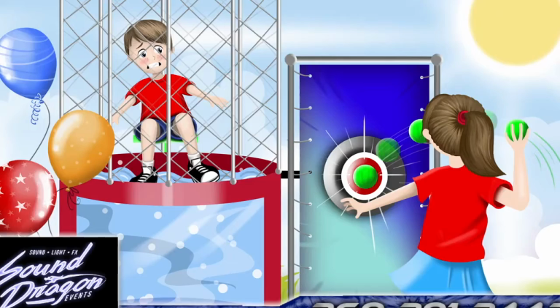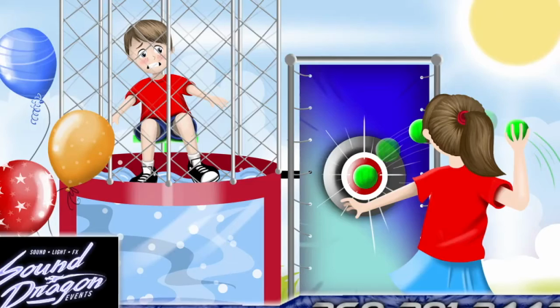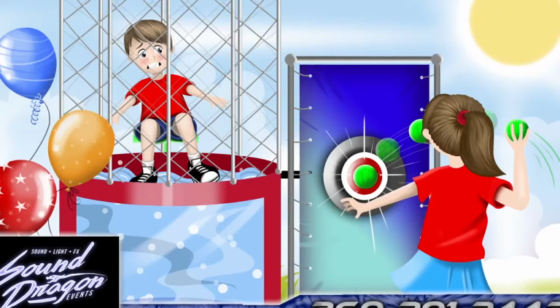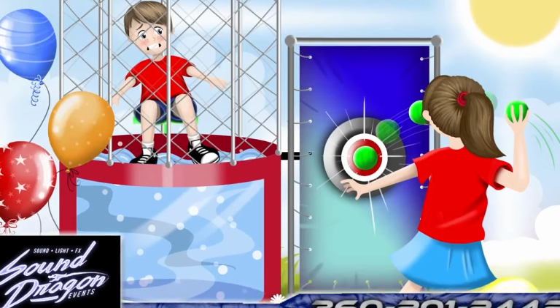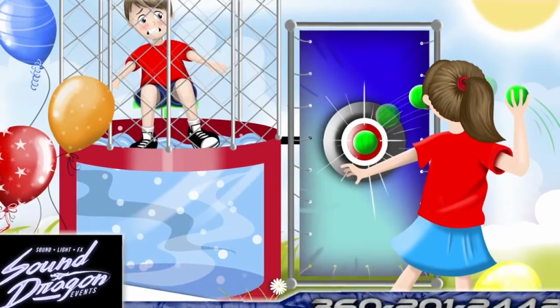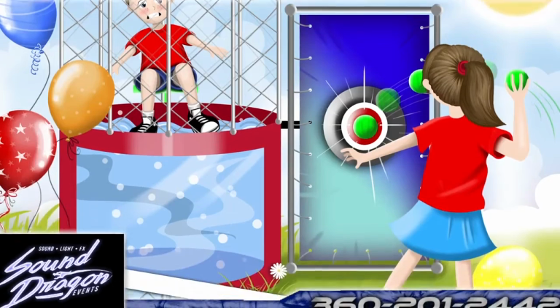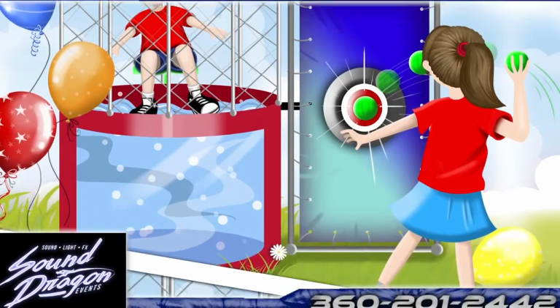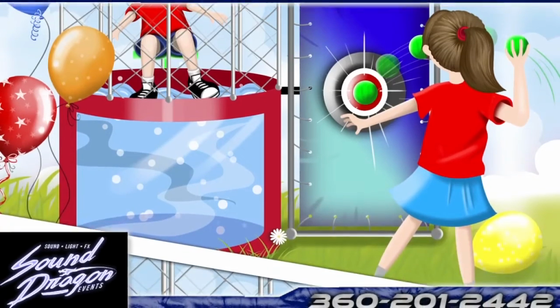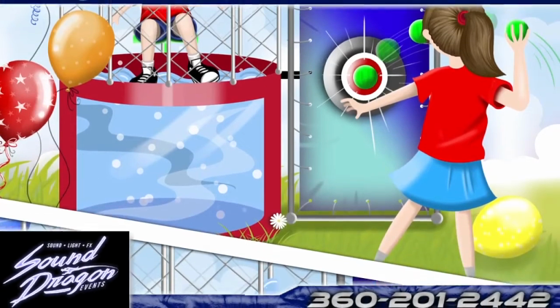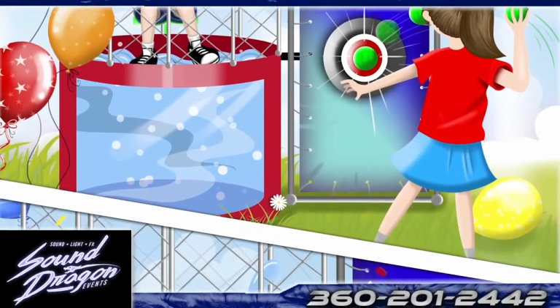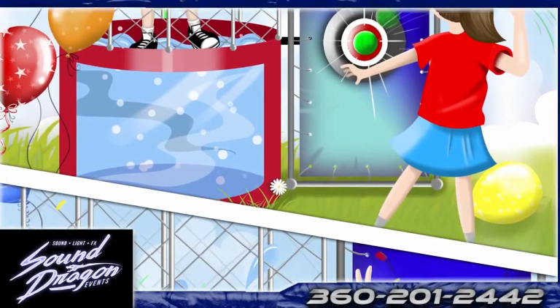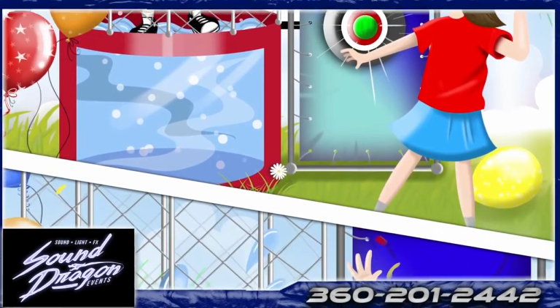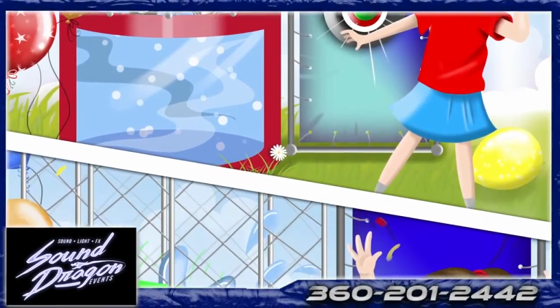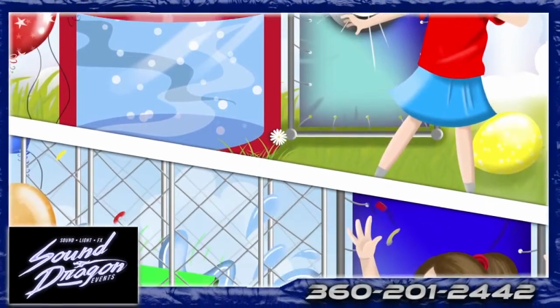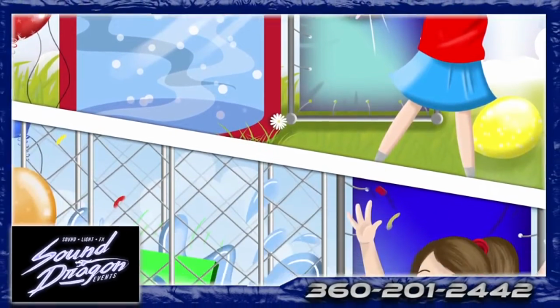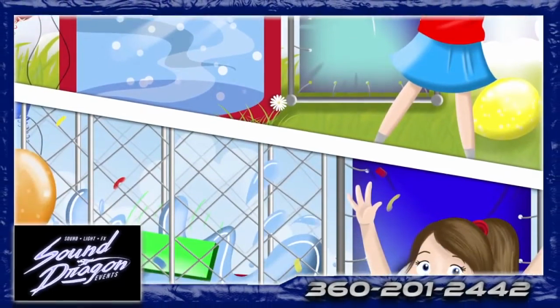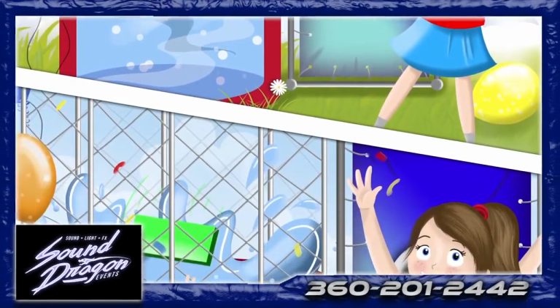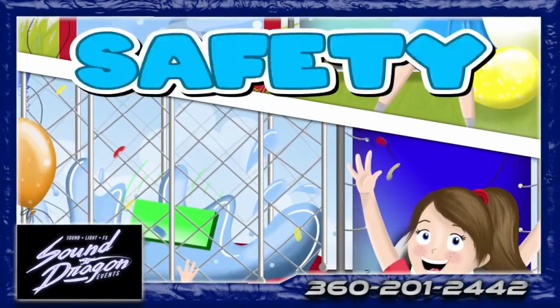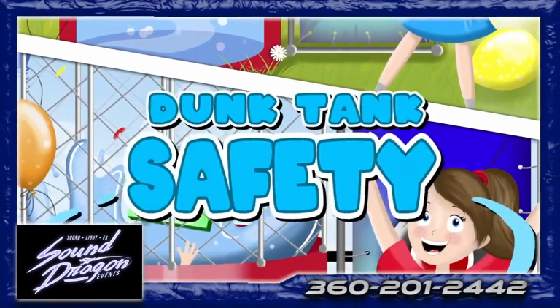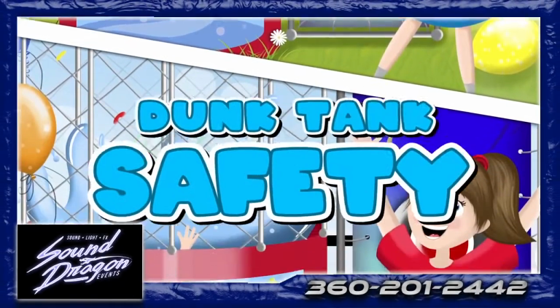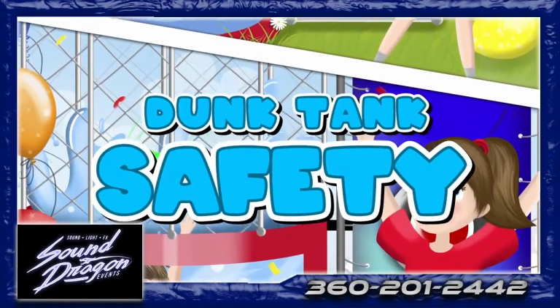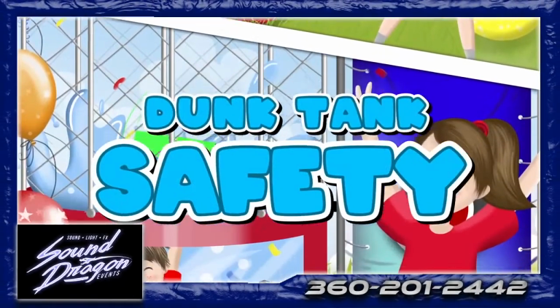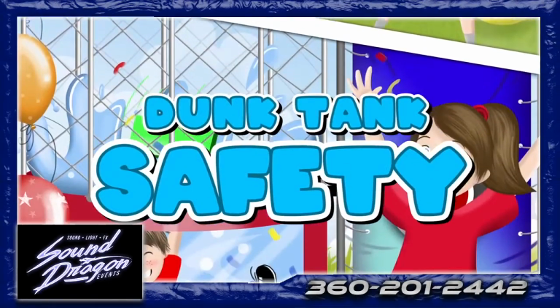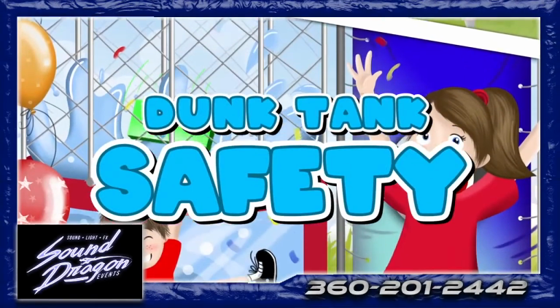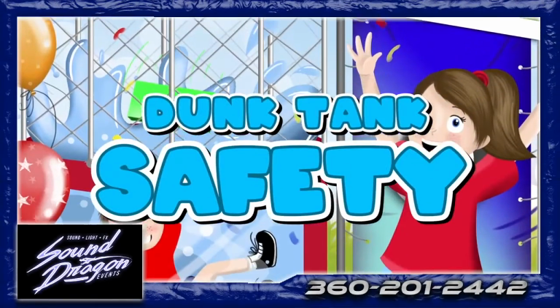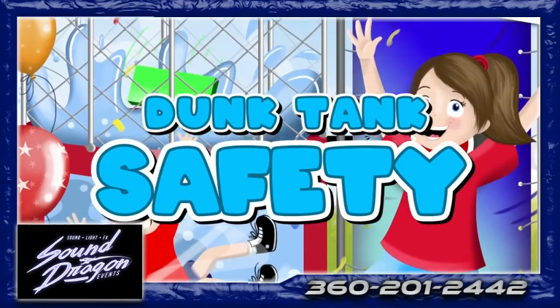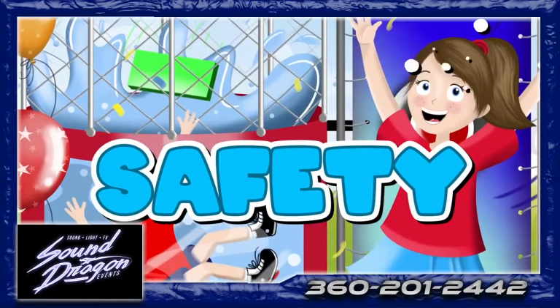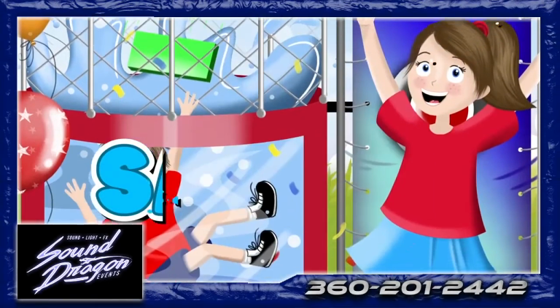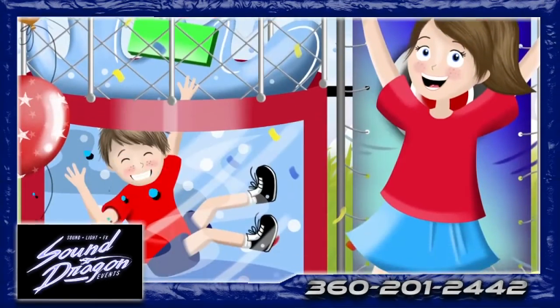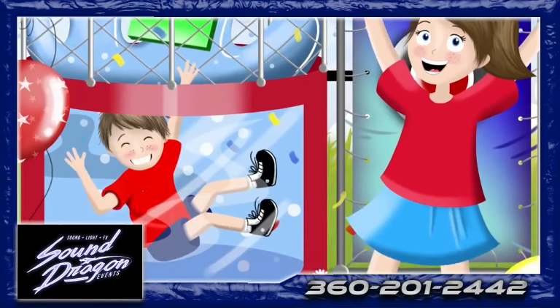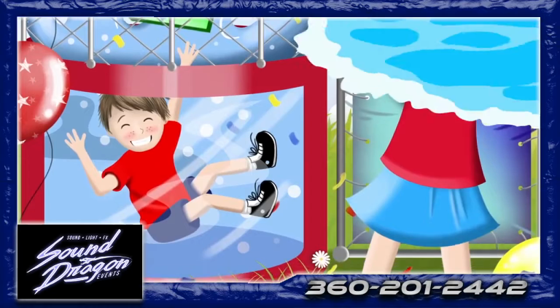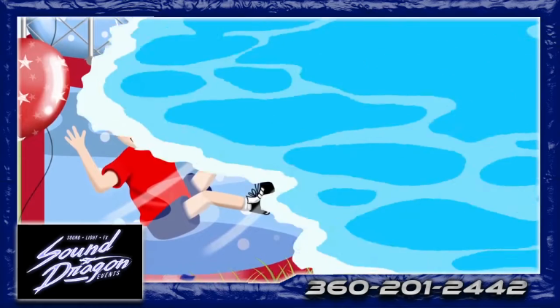Dunk tanks can be a great source of enjoyment for any party. To remain safe, please follow our simple safety advice.